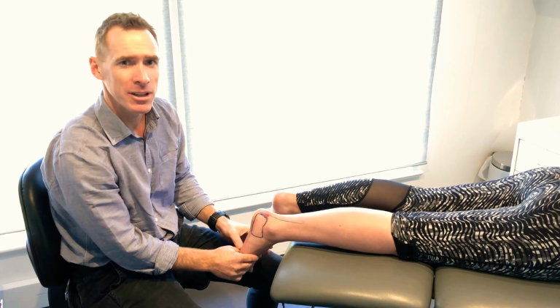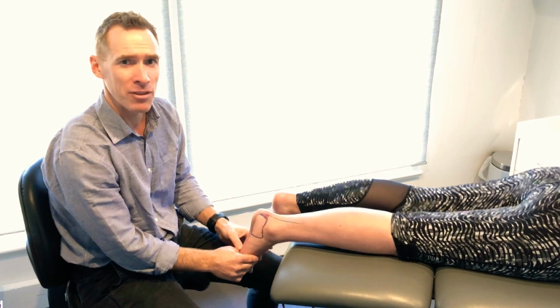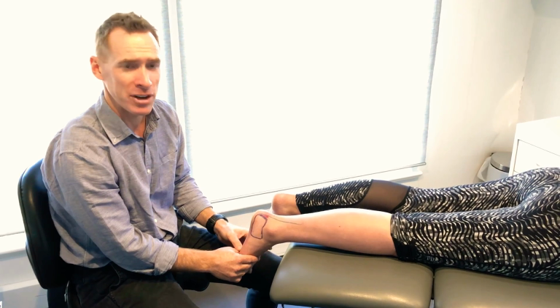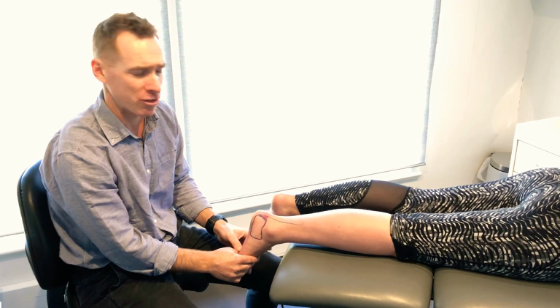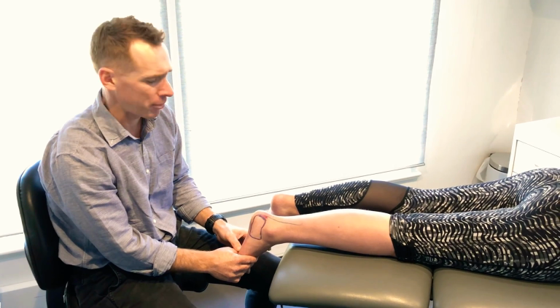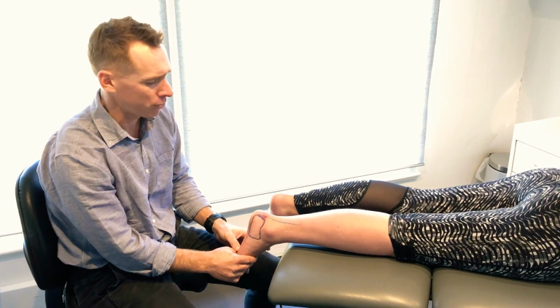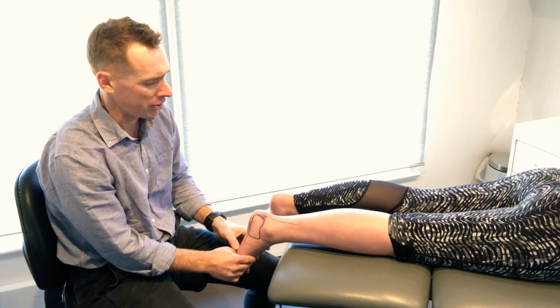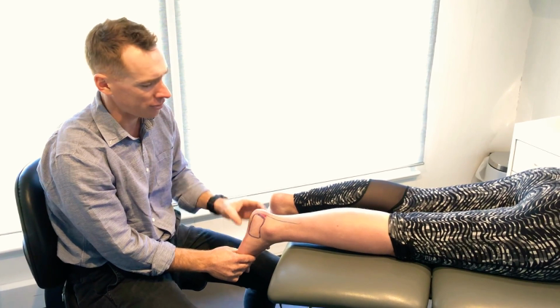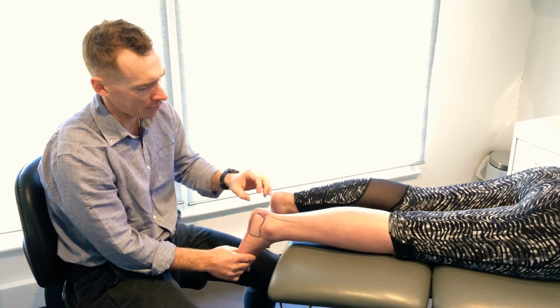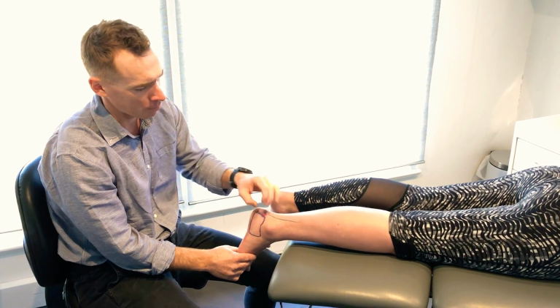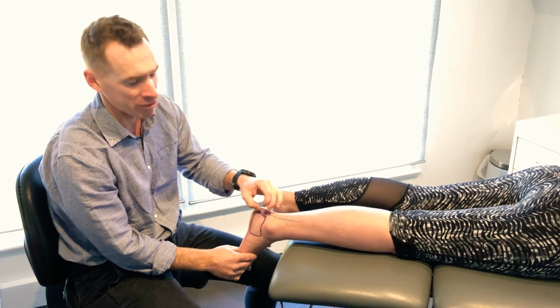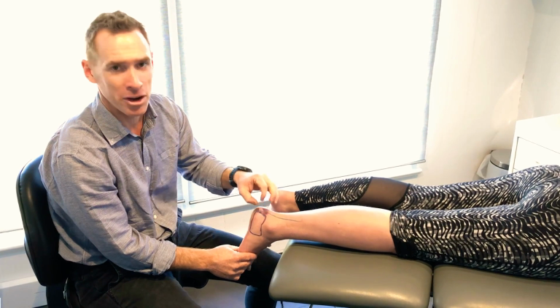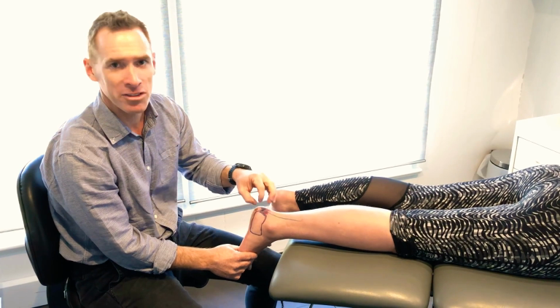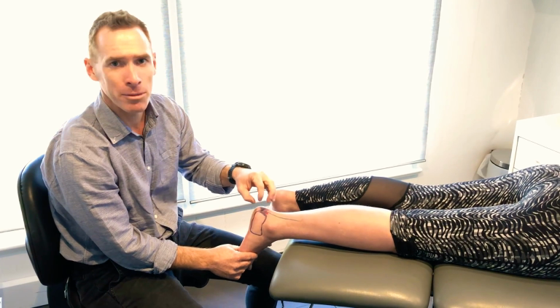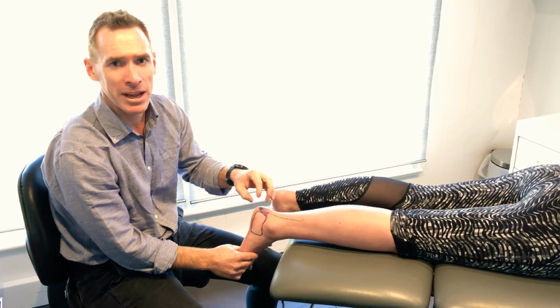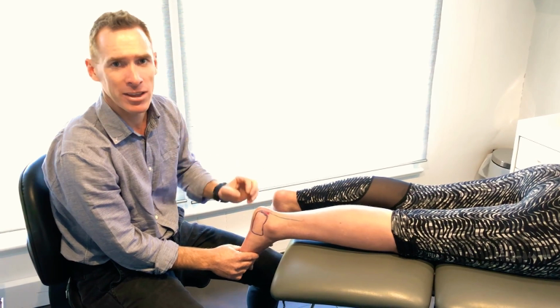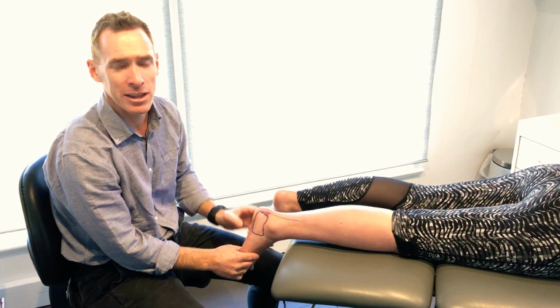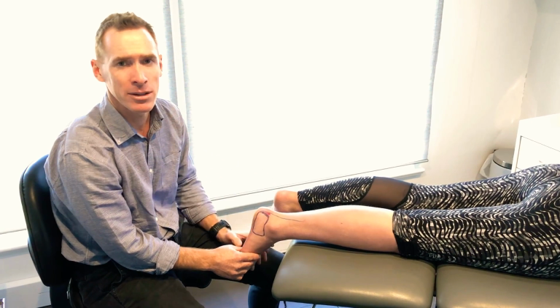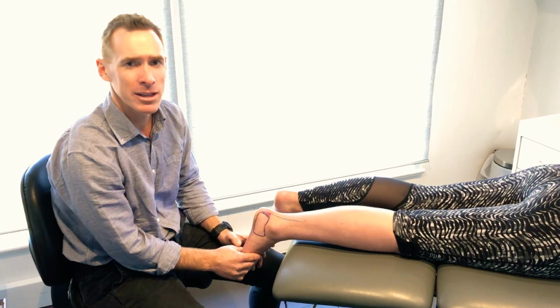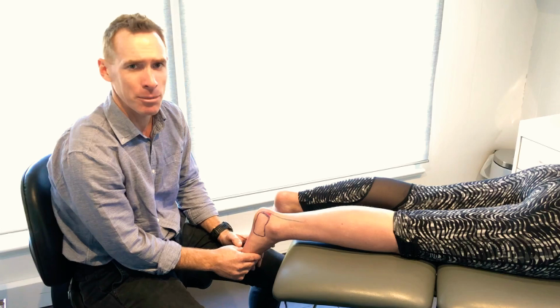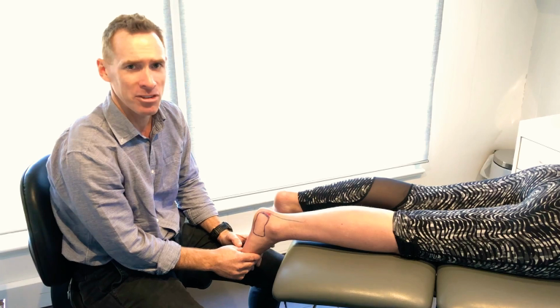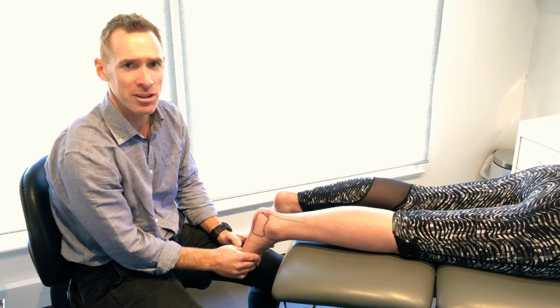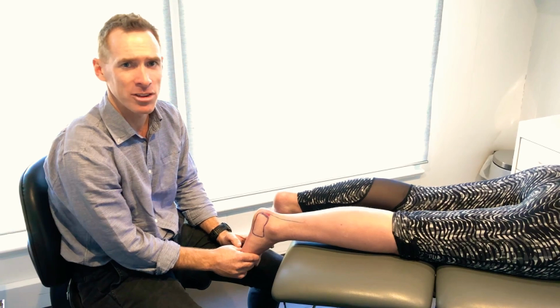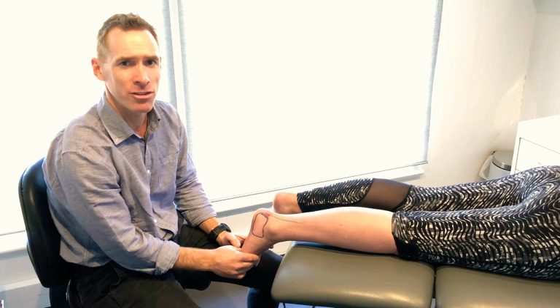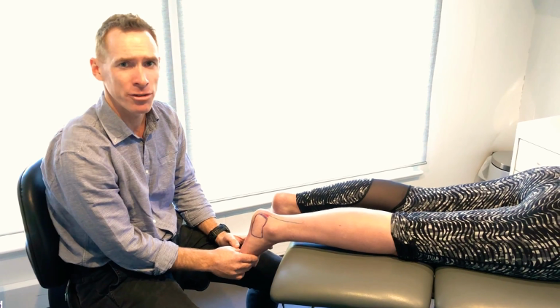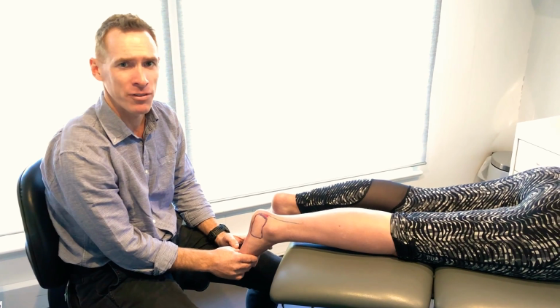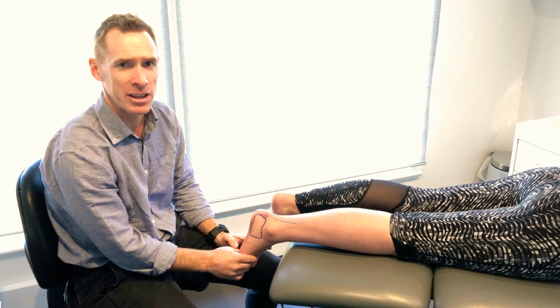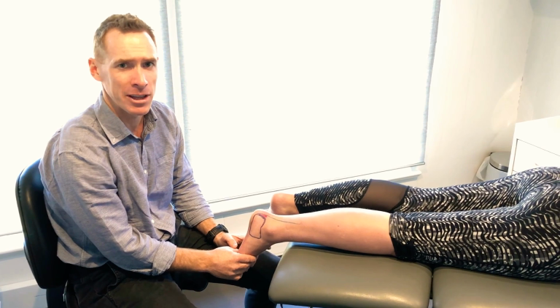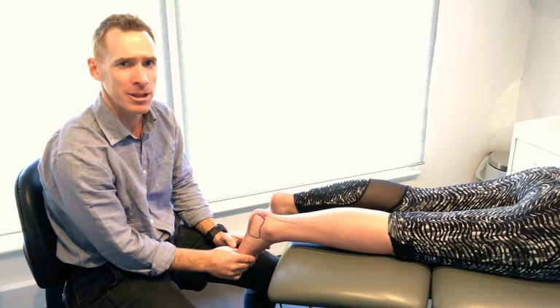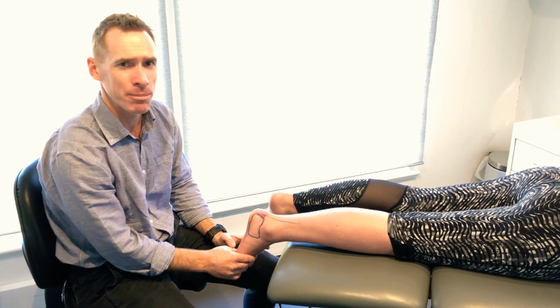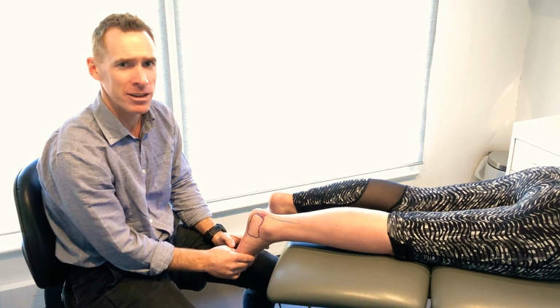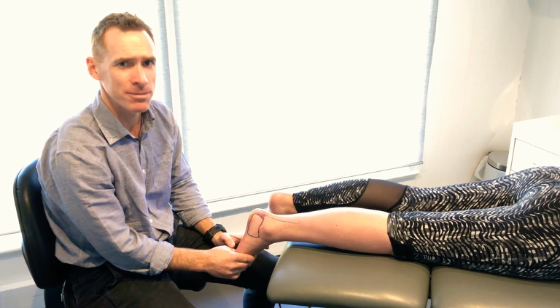If you have any dramas with bursitis at the back of the heel, come and see us at Shoes v Gear in Paddington.